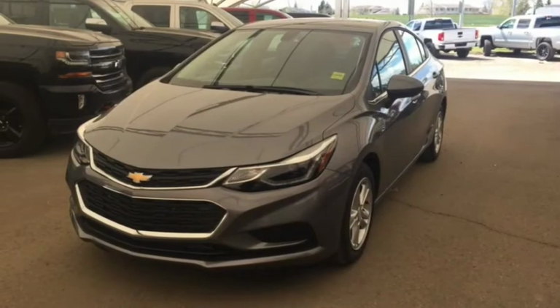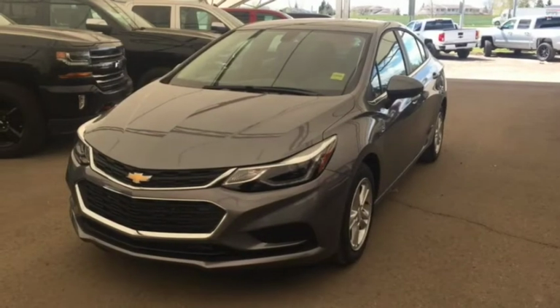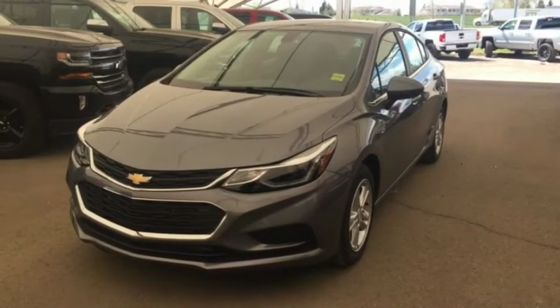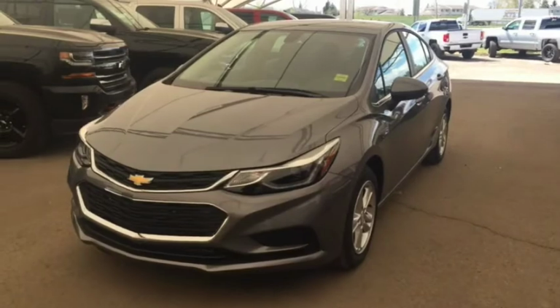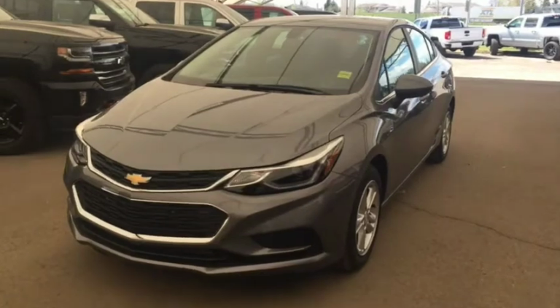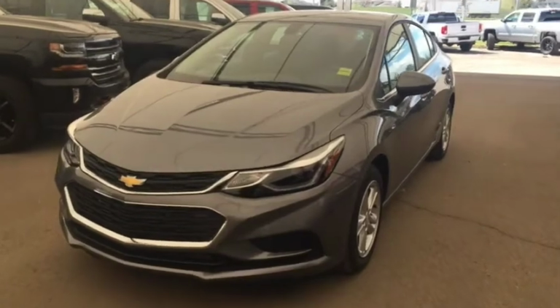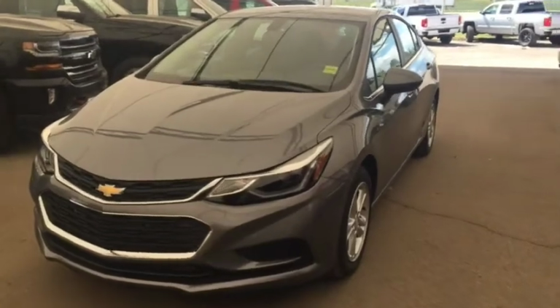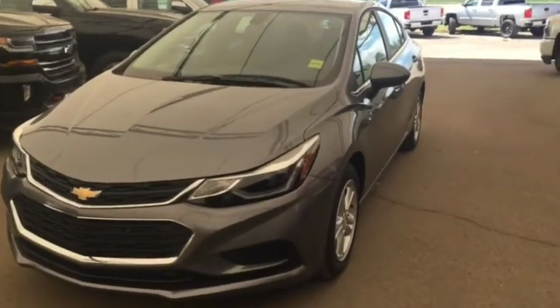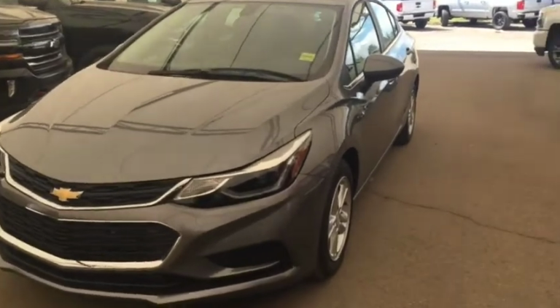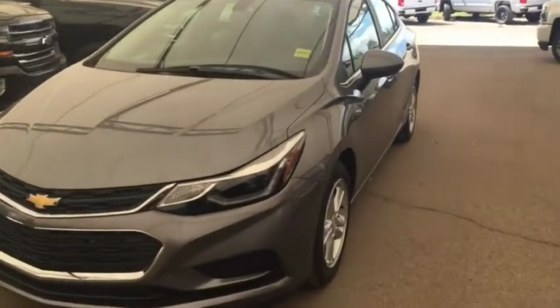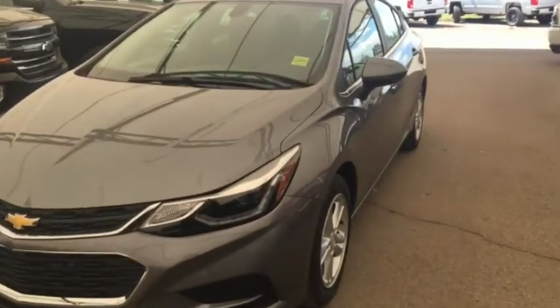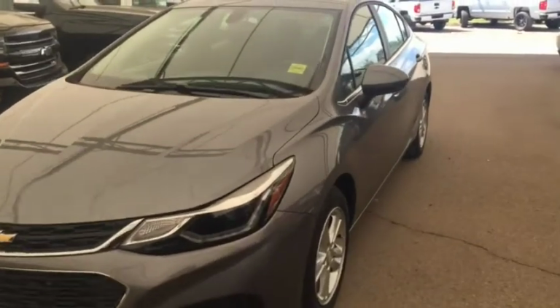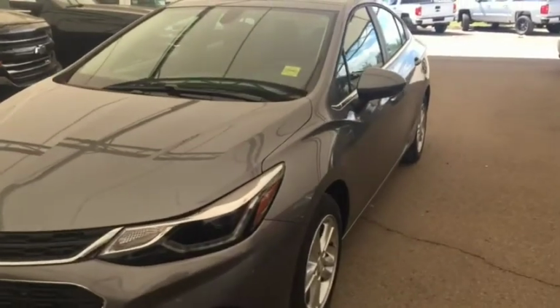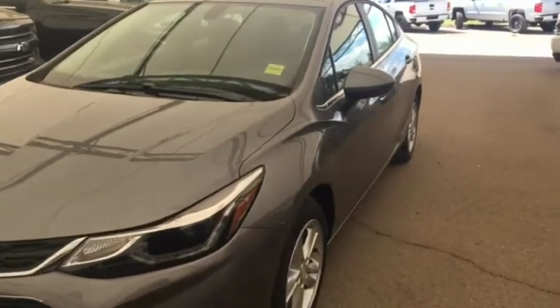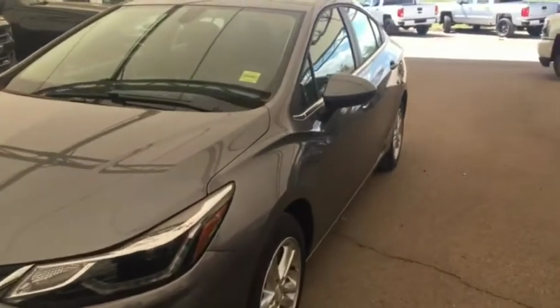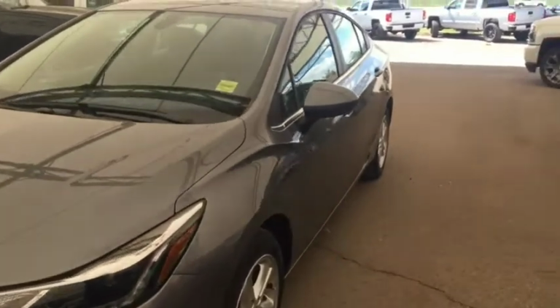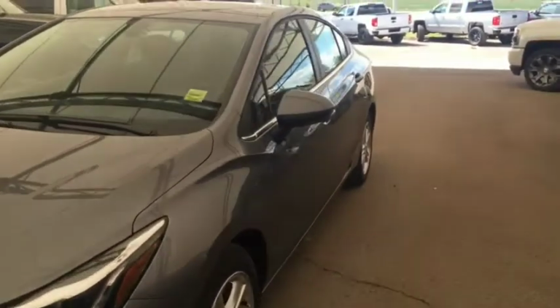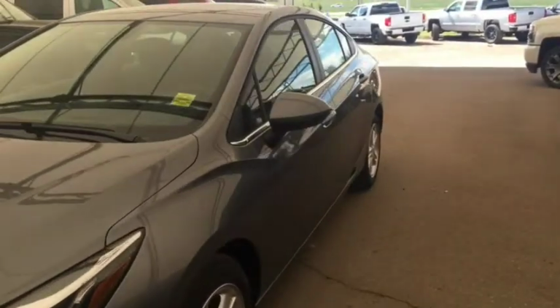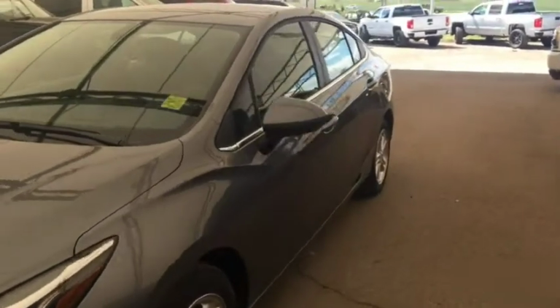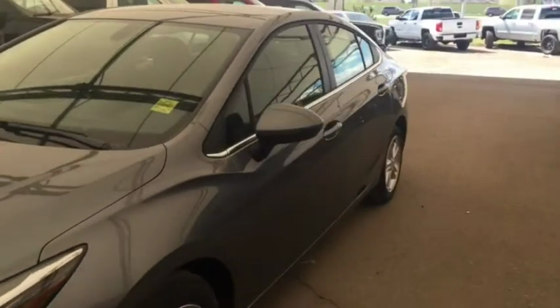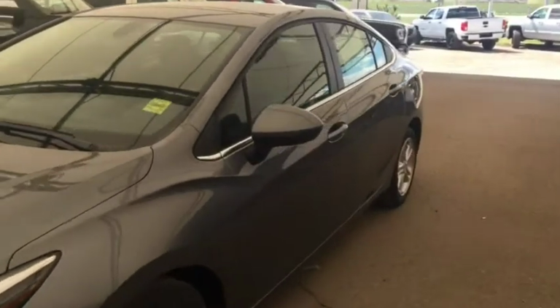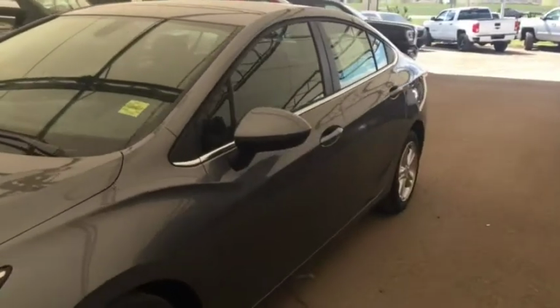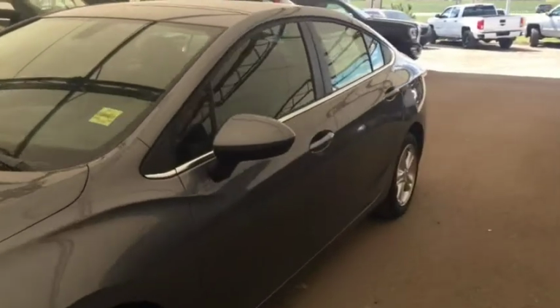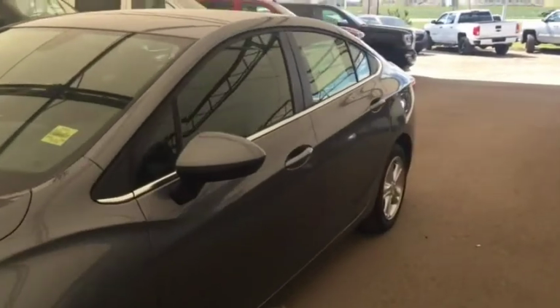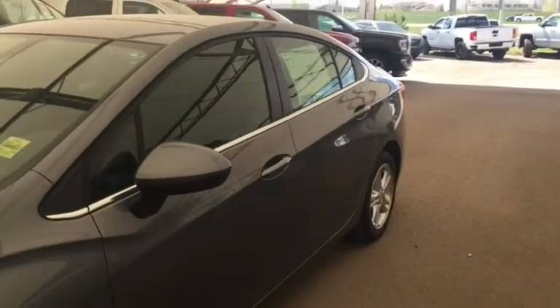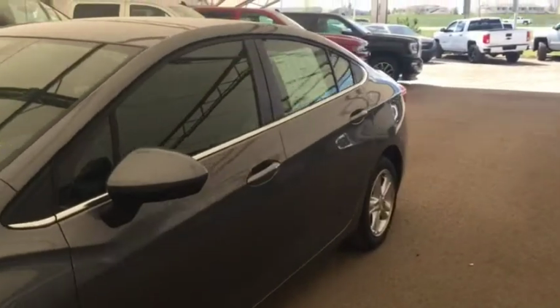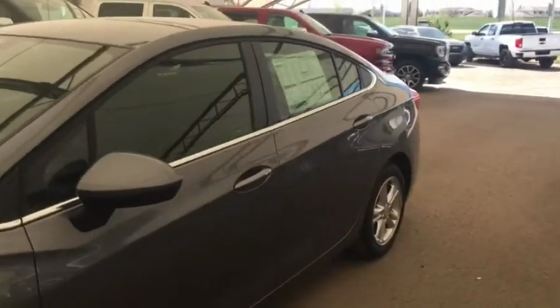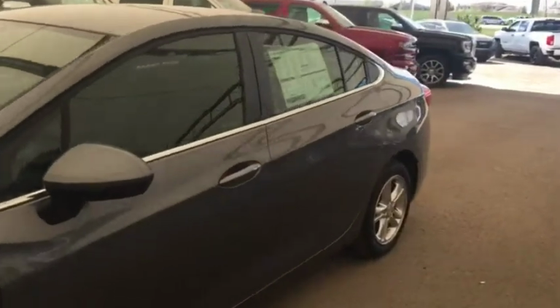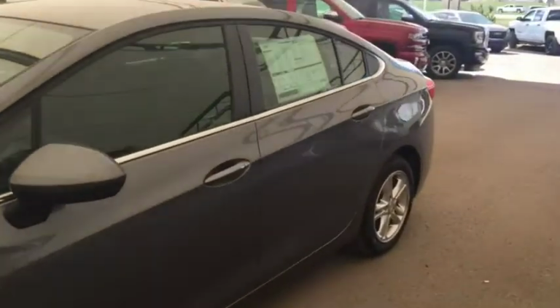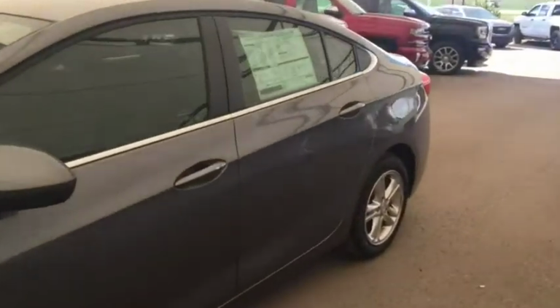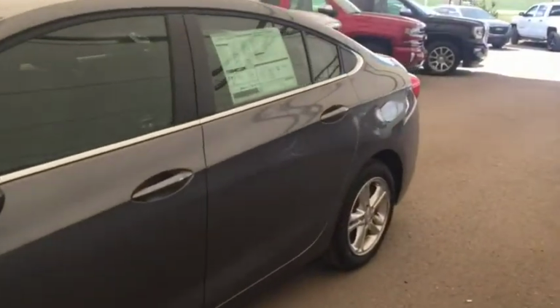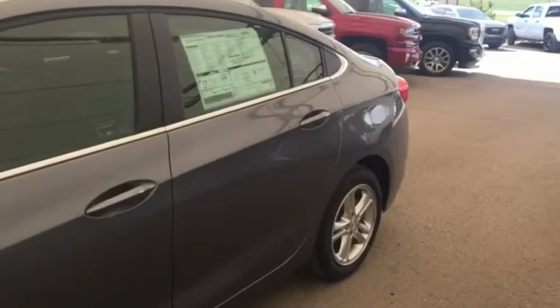Welcome to Davis Chevrolet. This is a 2018 Chevrolet Cruze in the color gray.